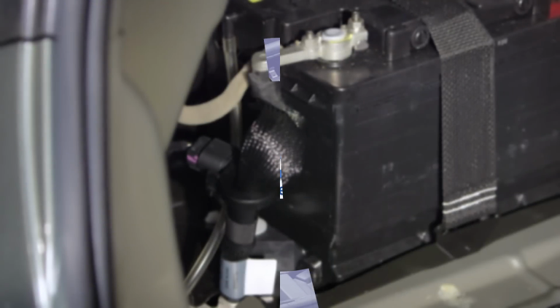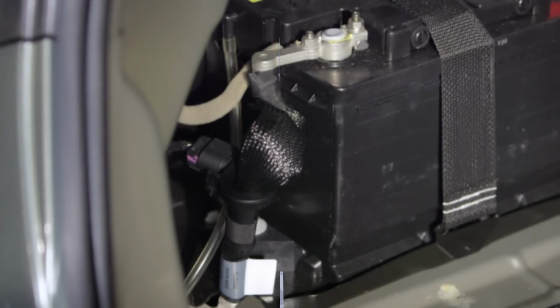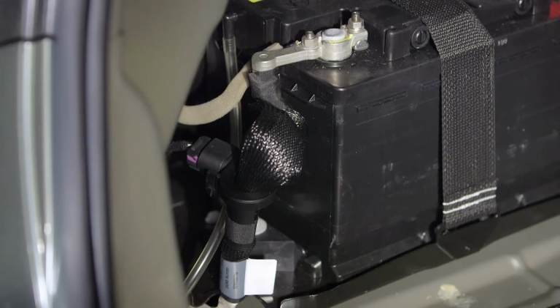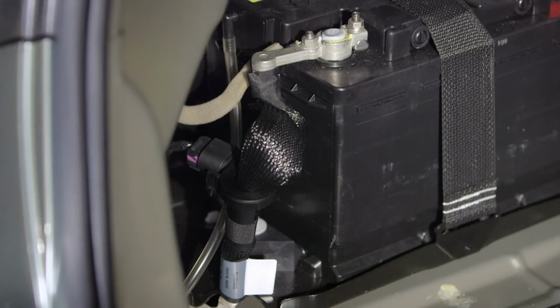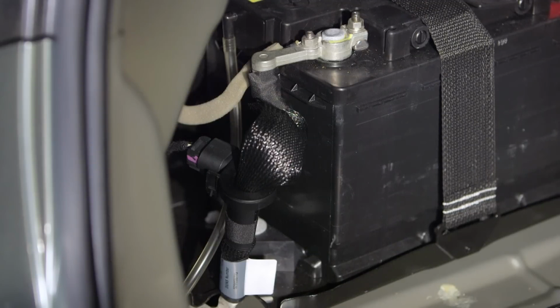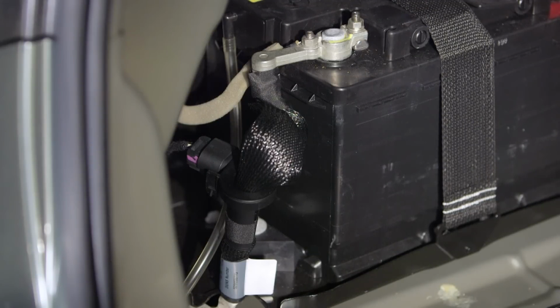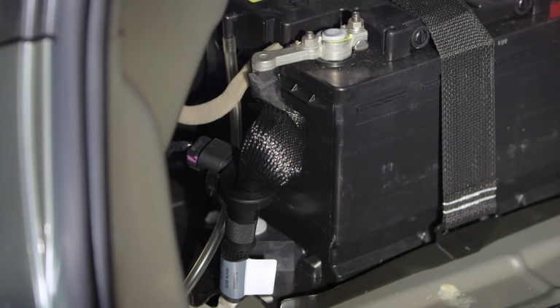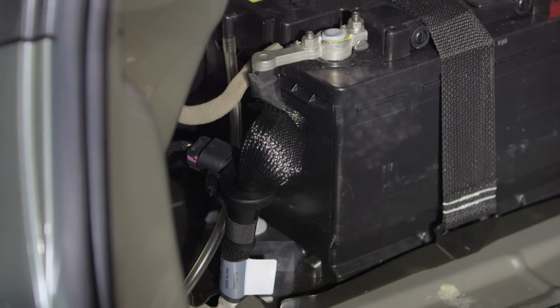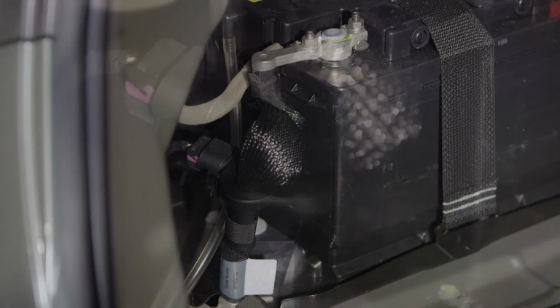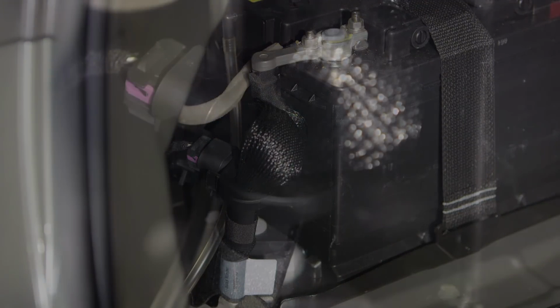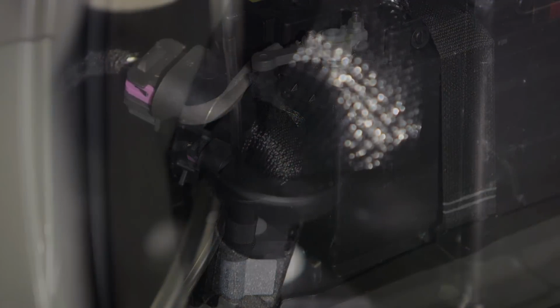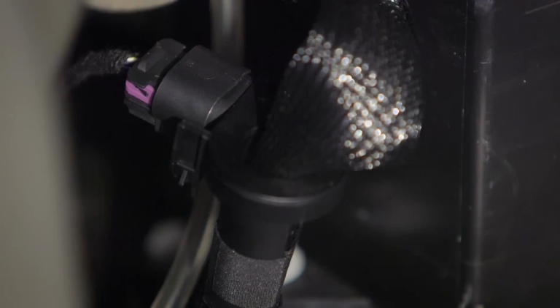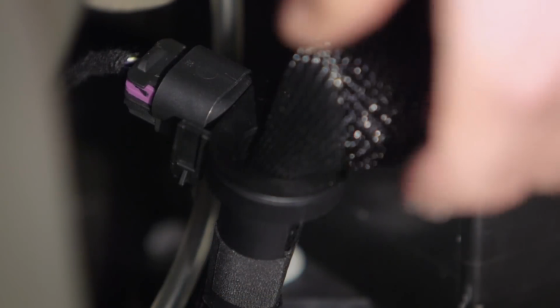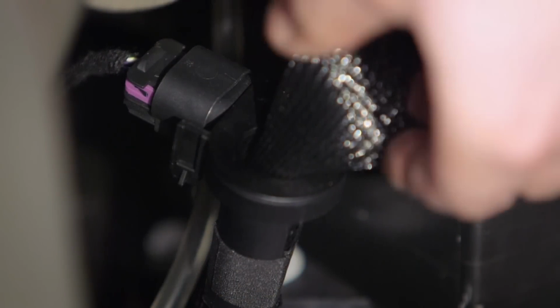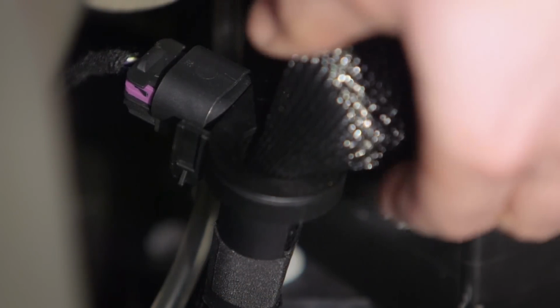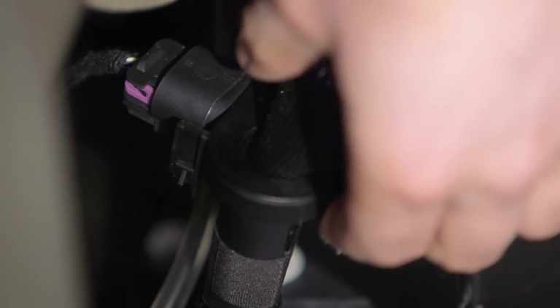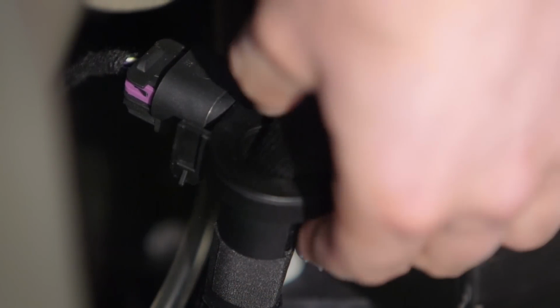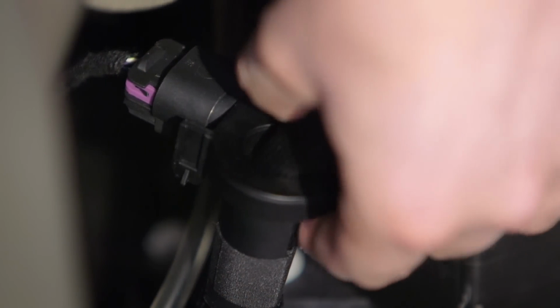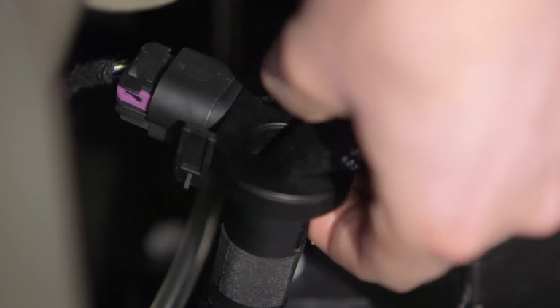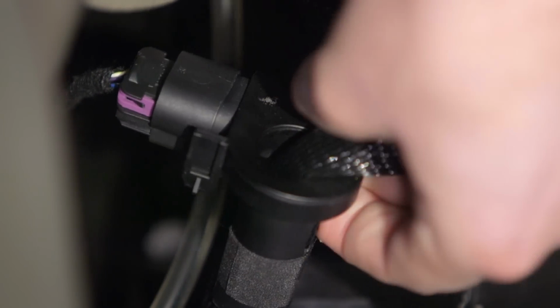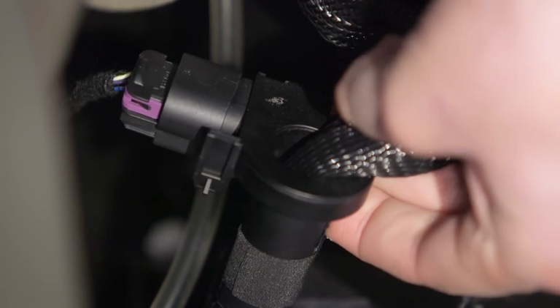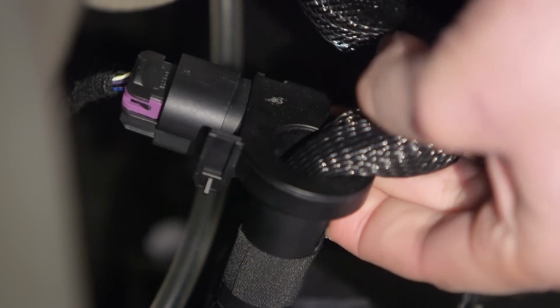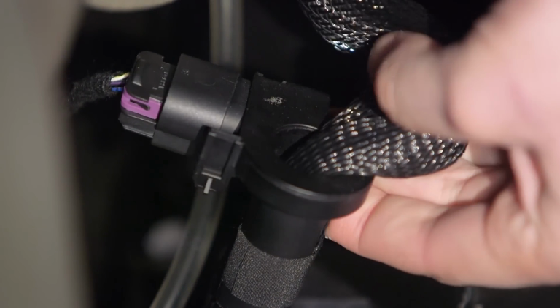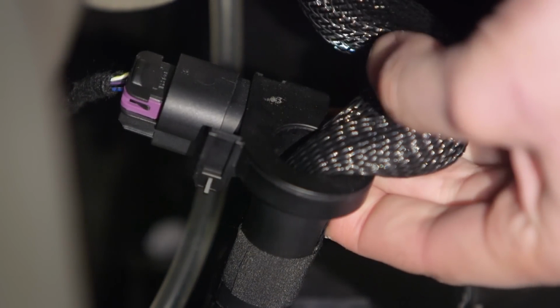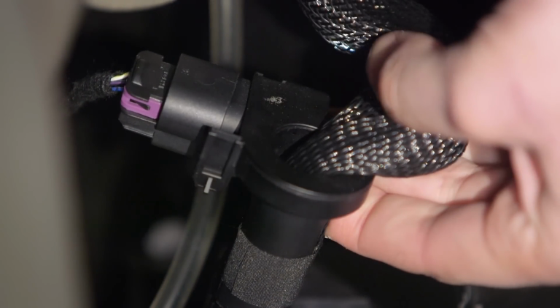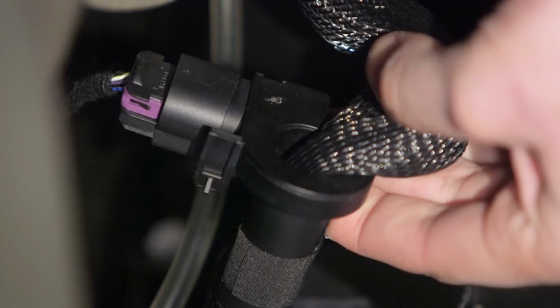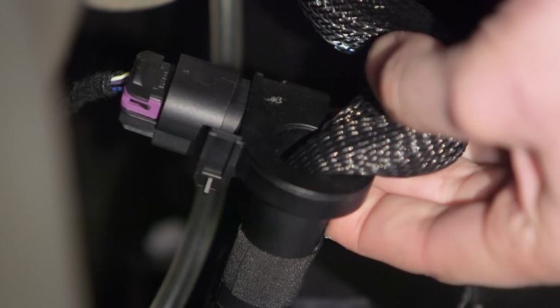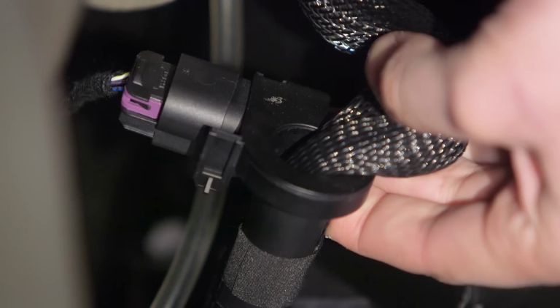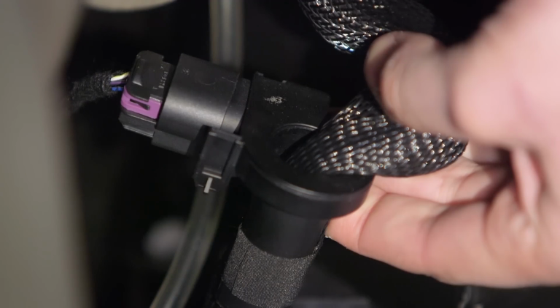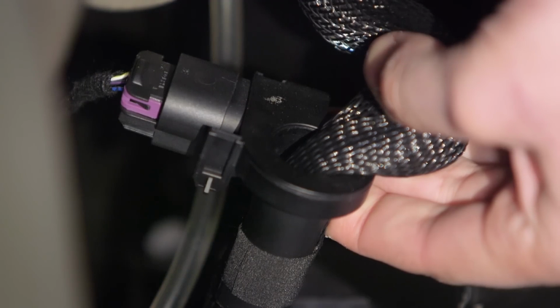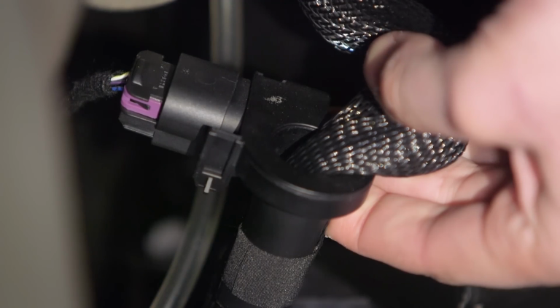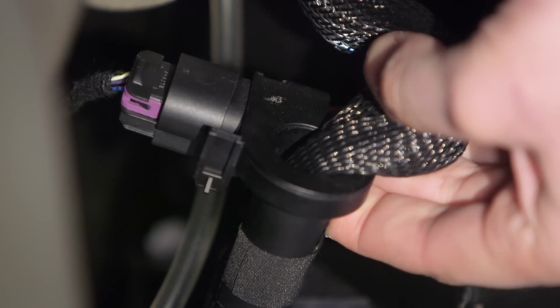Confirm there are no battery or battery current sensor related DTCs present. If found, diagnose these first.